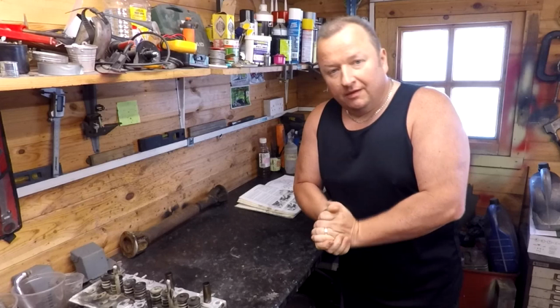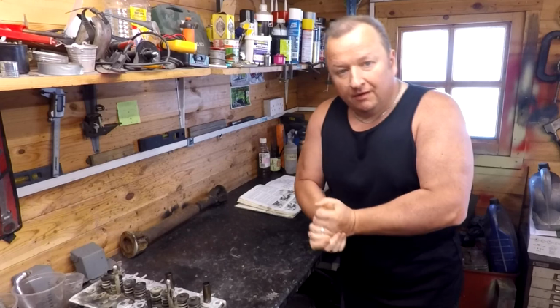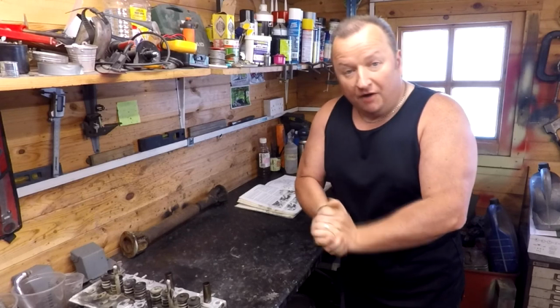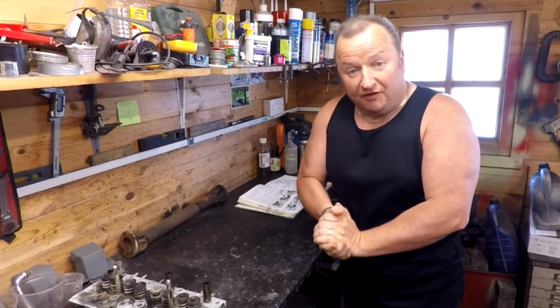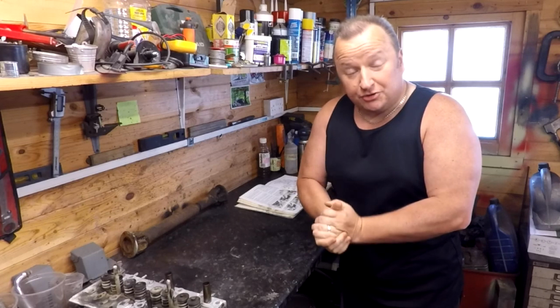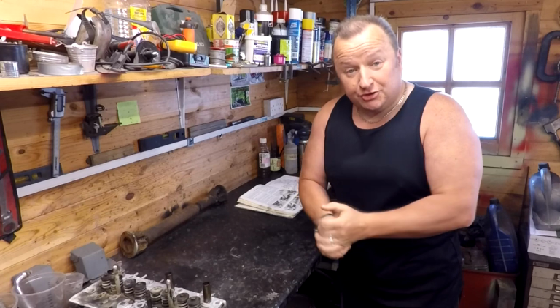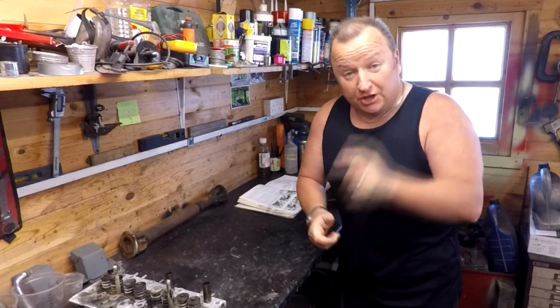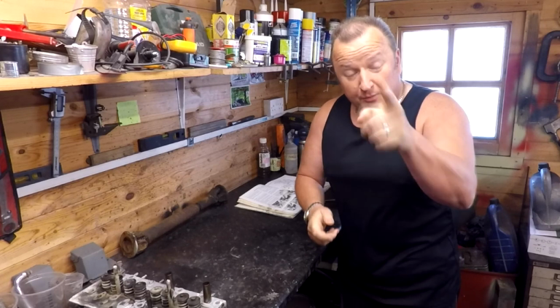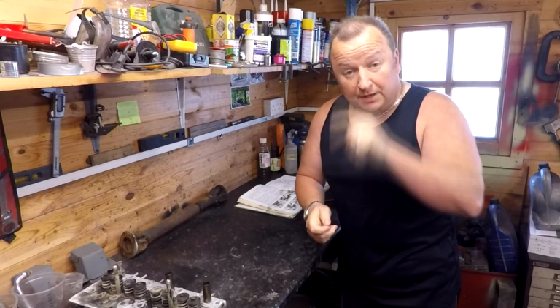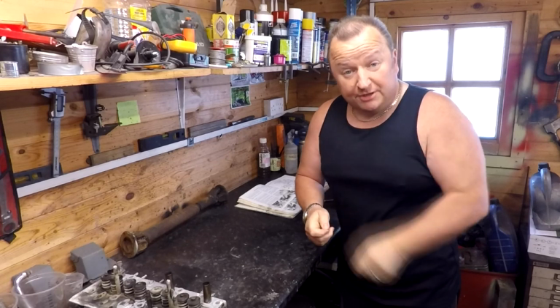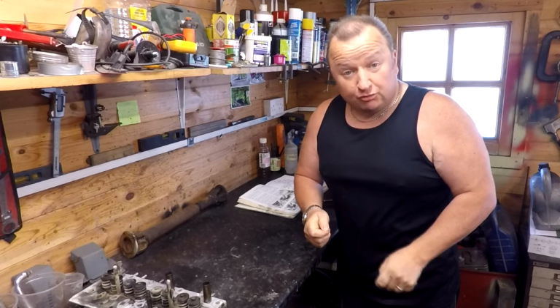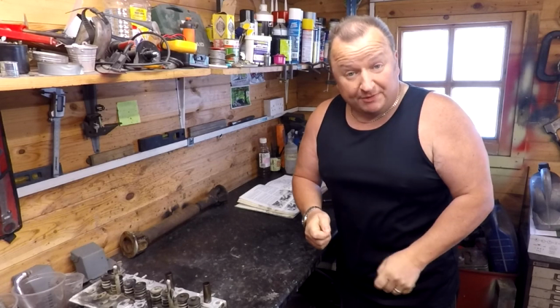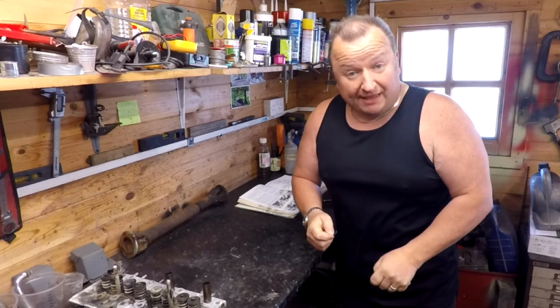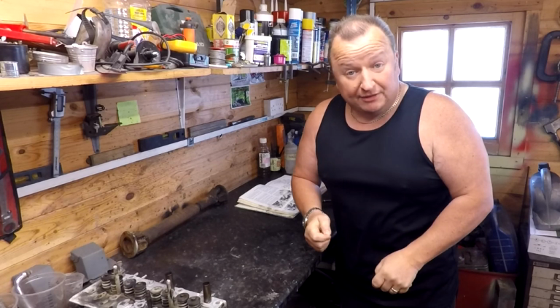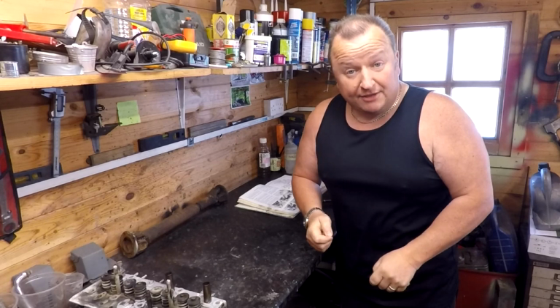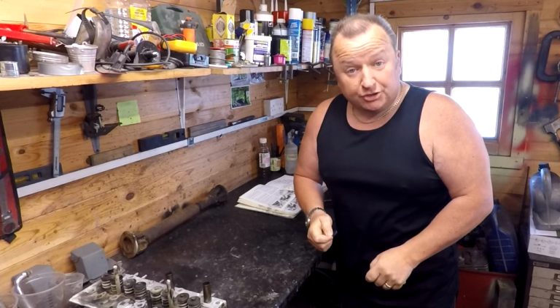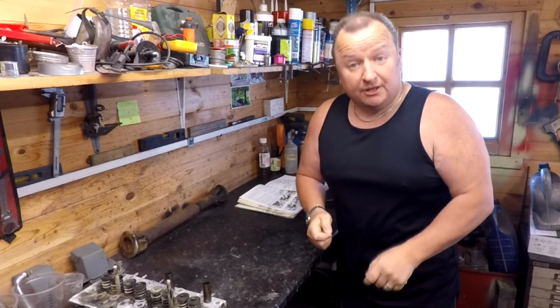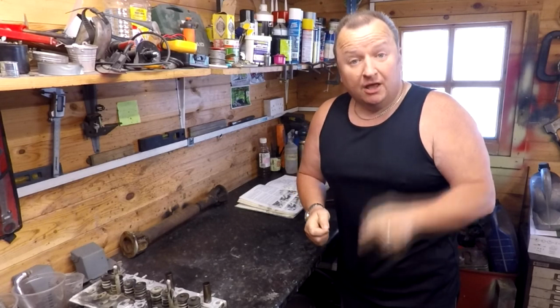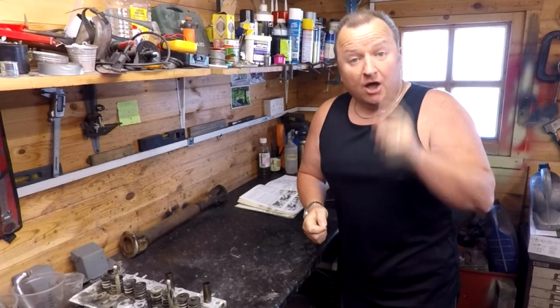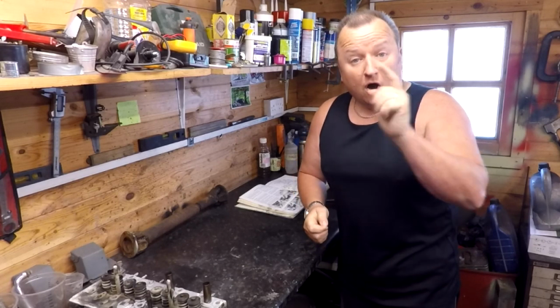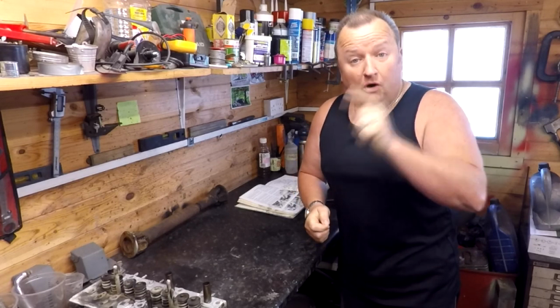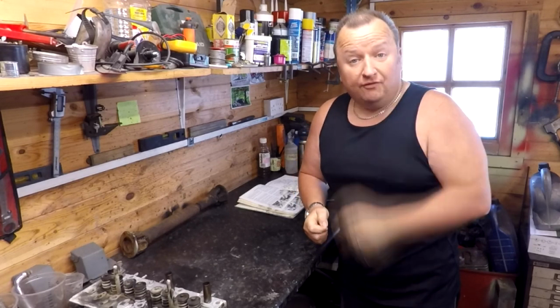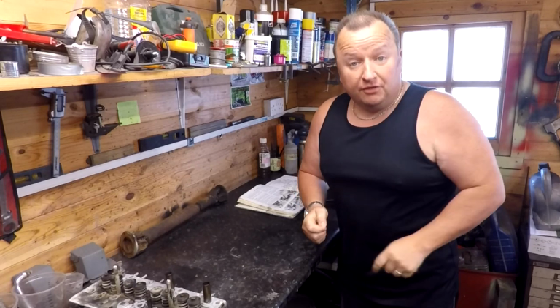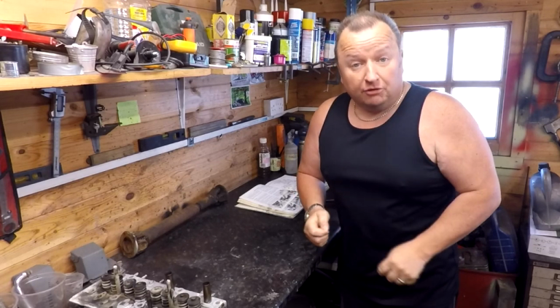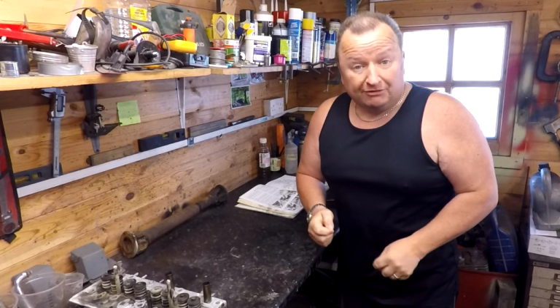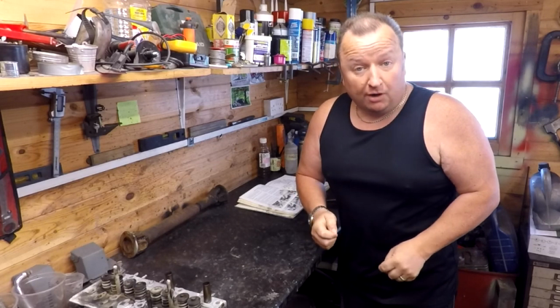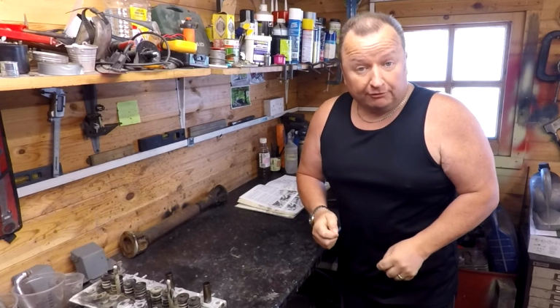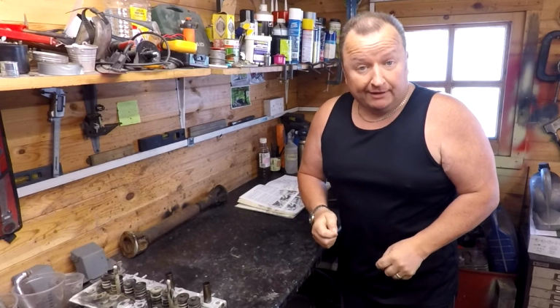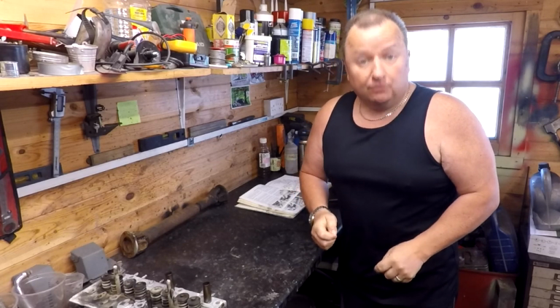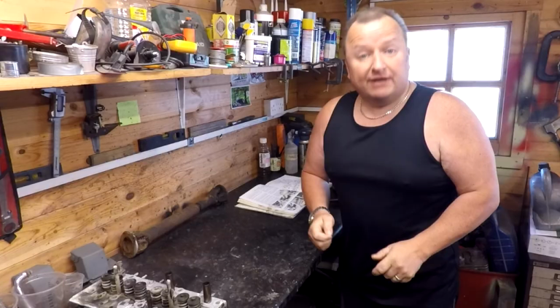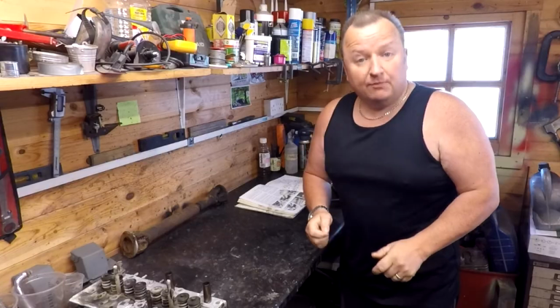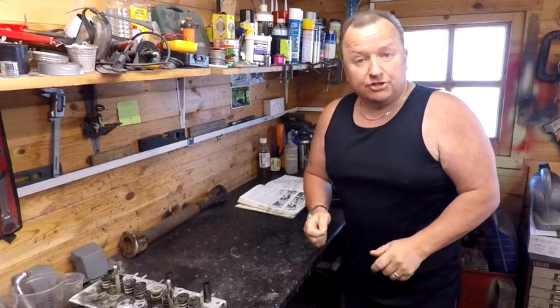Hi folks, today we're going to be stripping down the engine of the Reliant Regal. Keep watching.